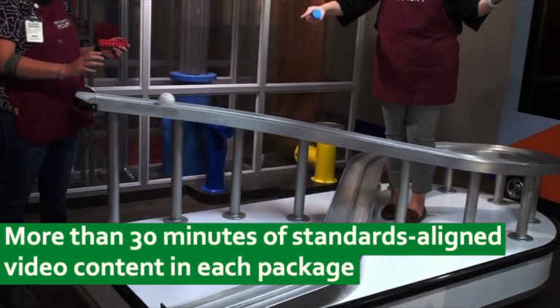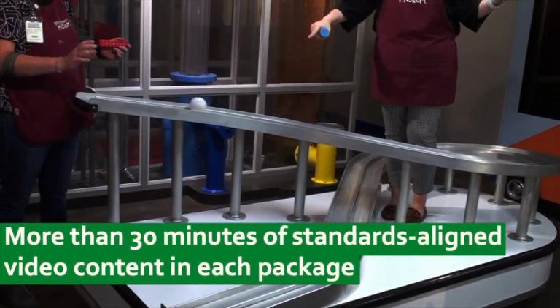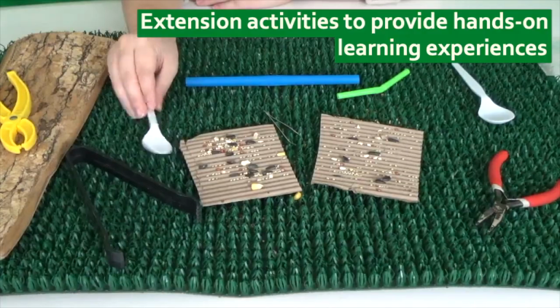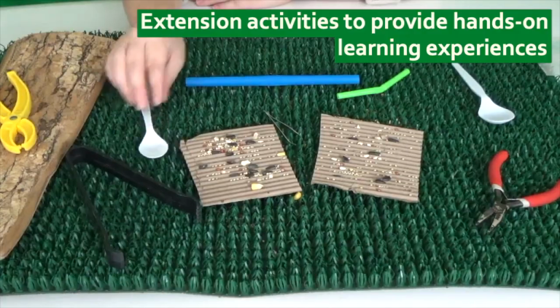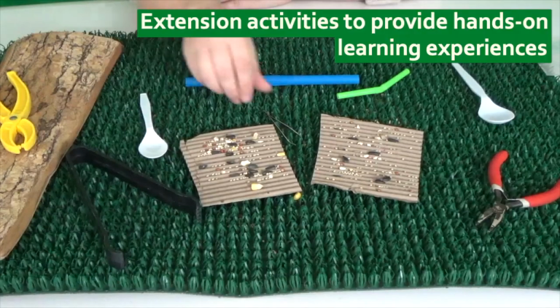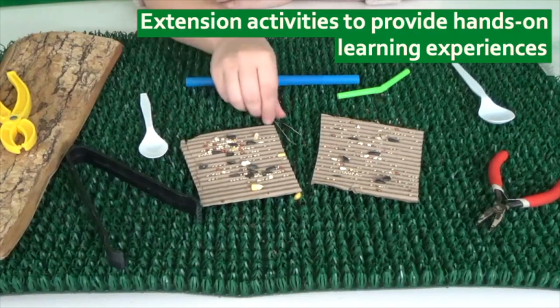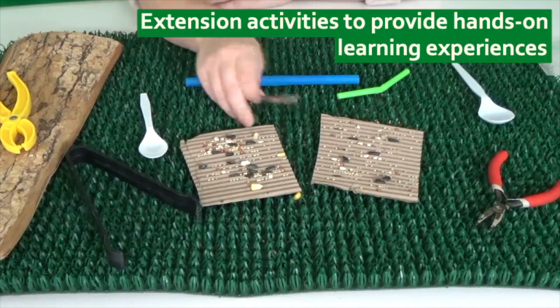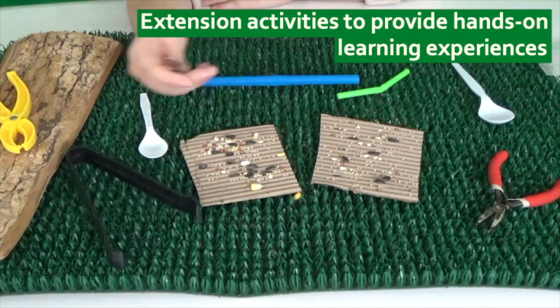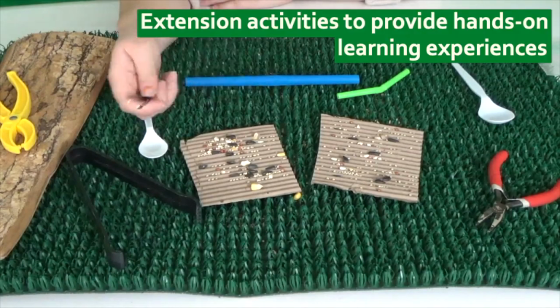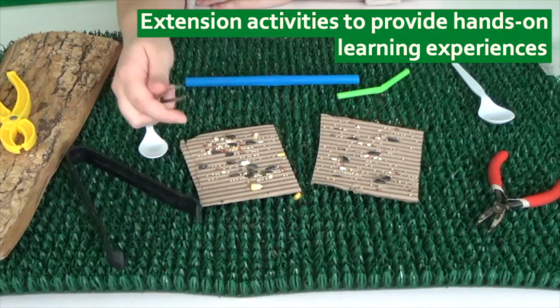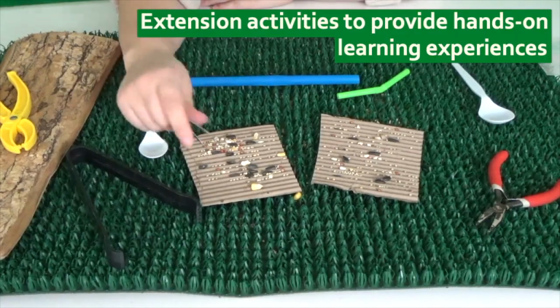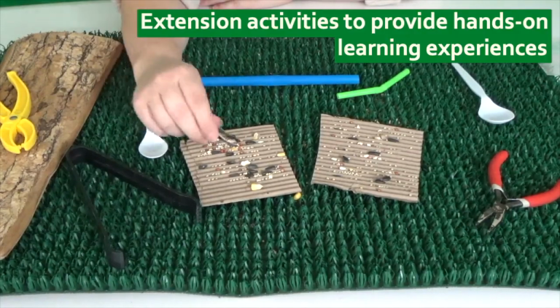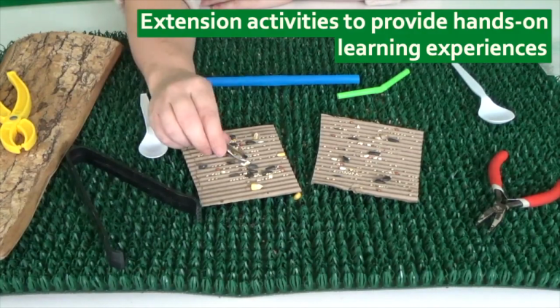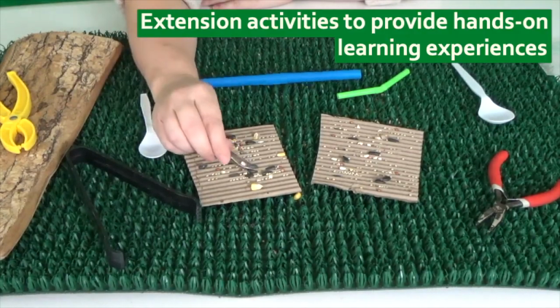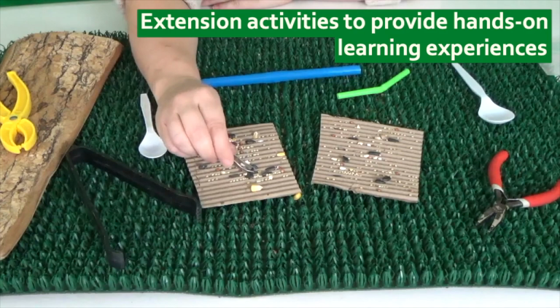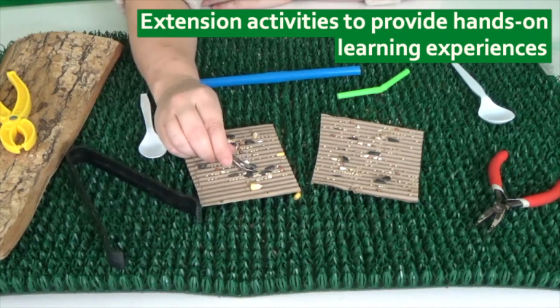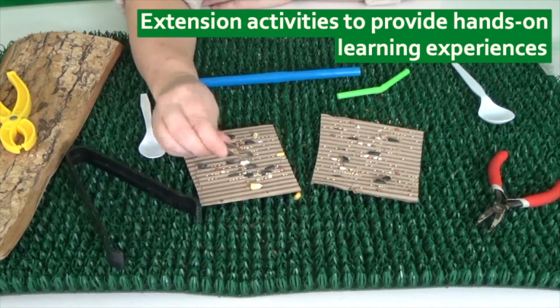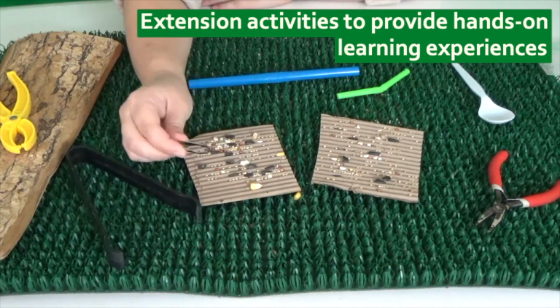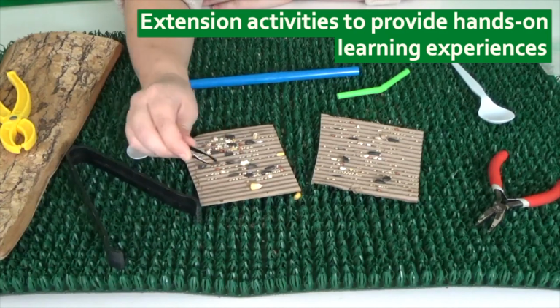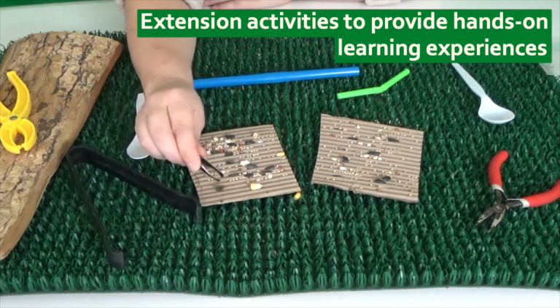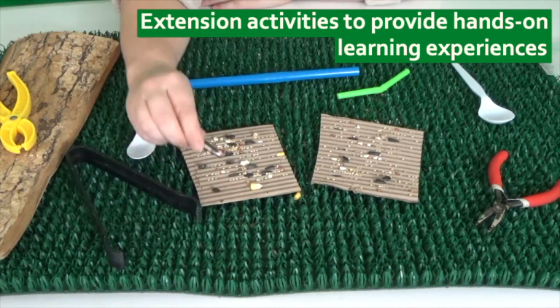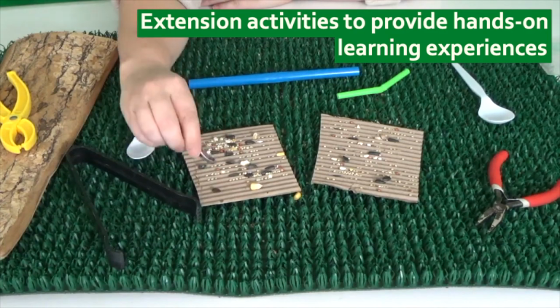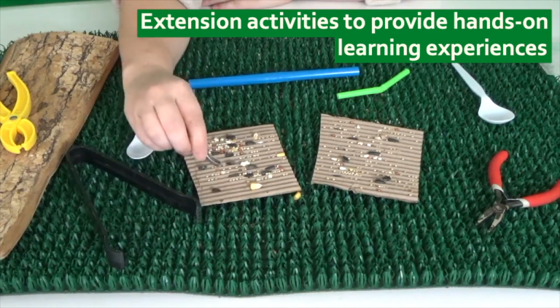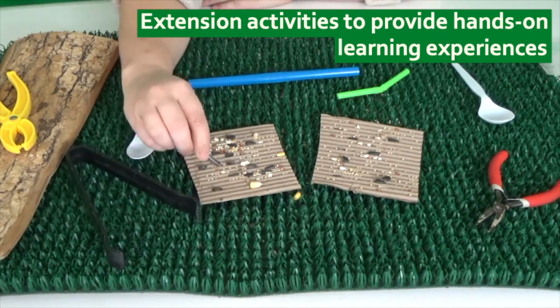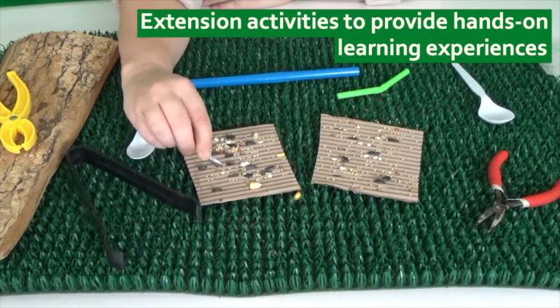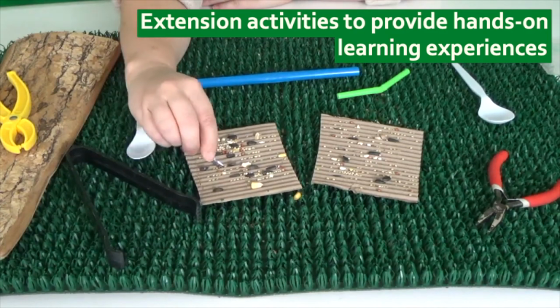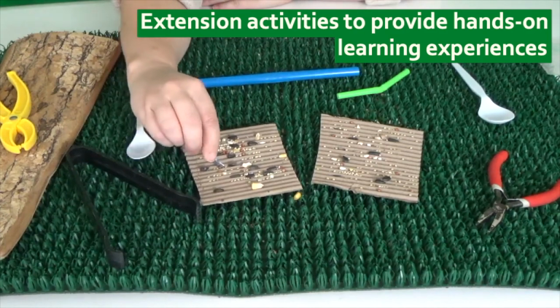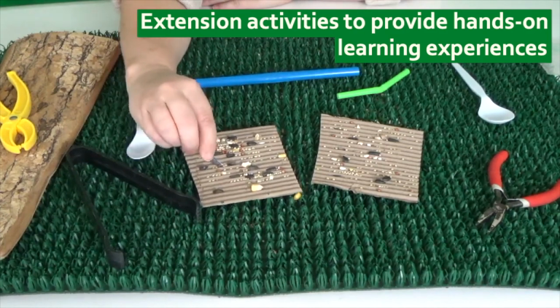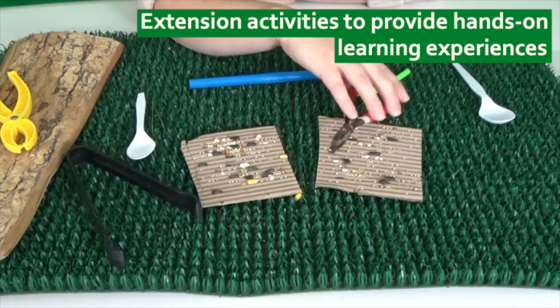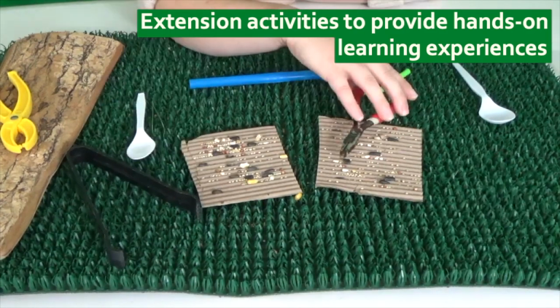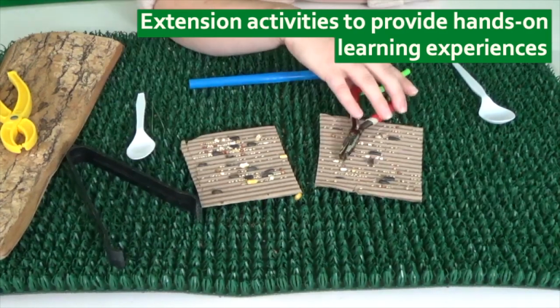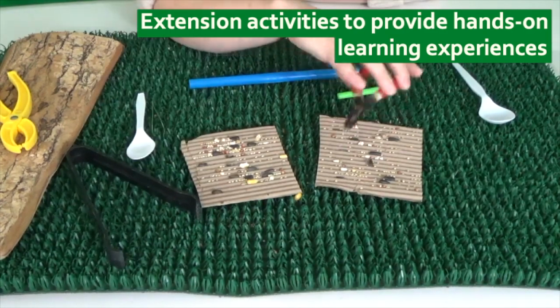I'm going to test out all these different tools and see which one works the best. And you can keep track at home too.